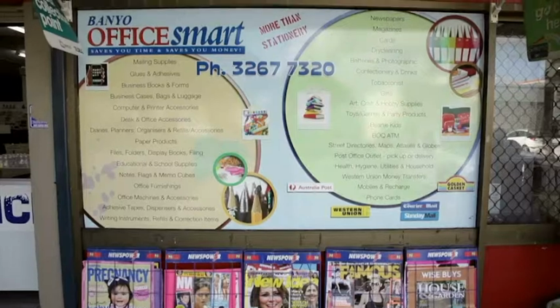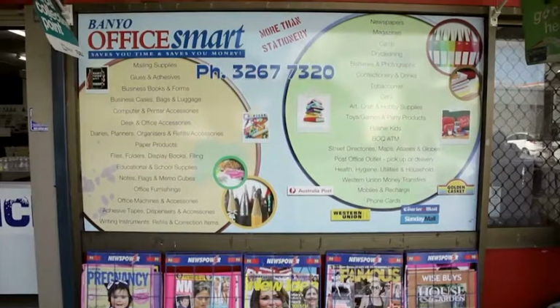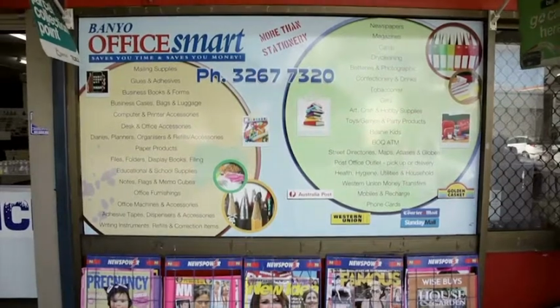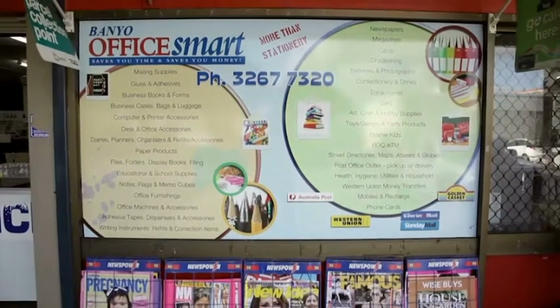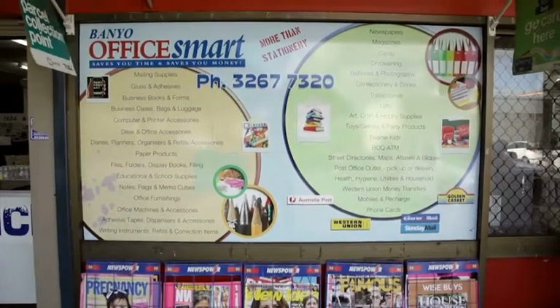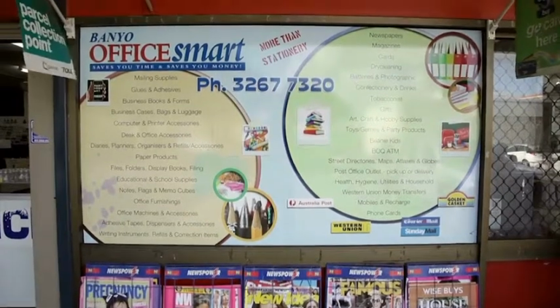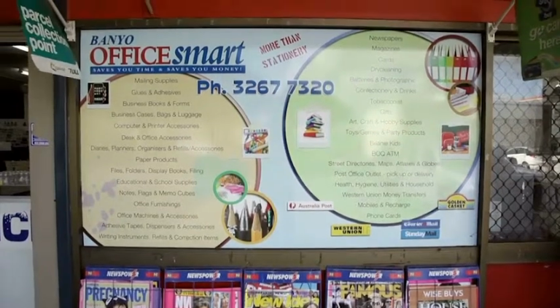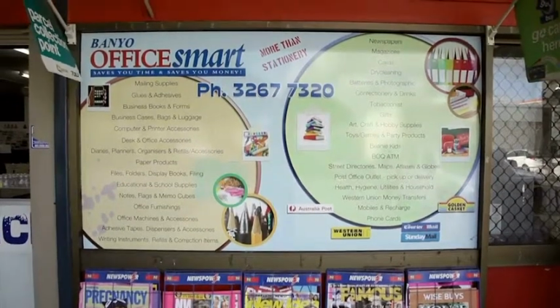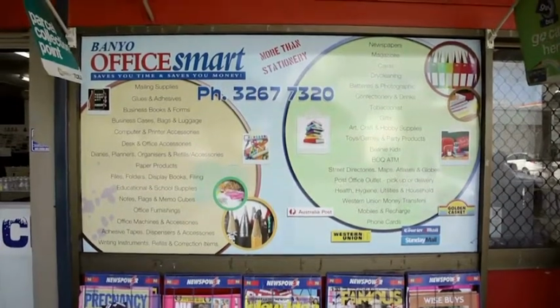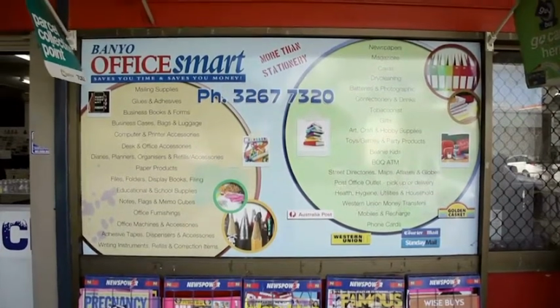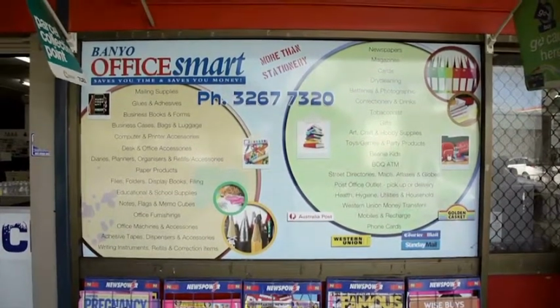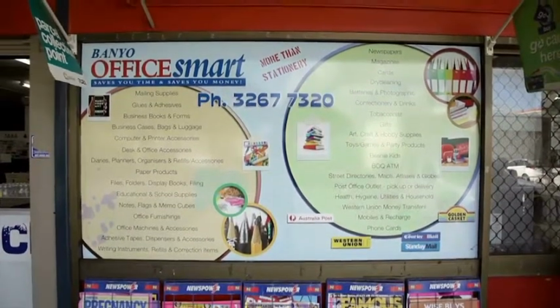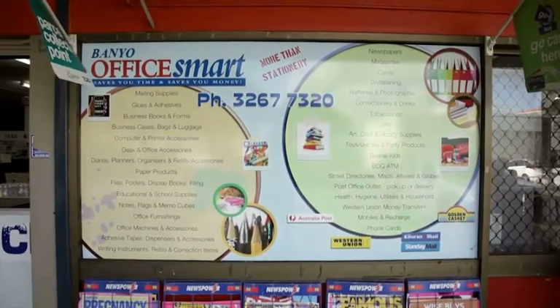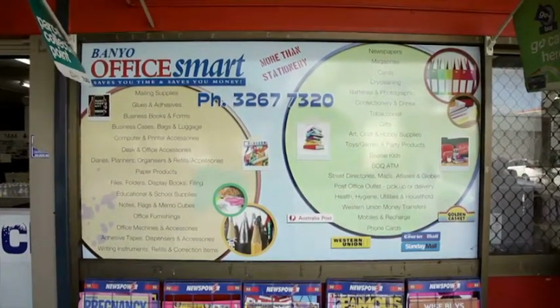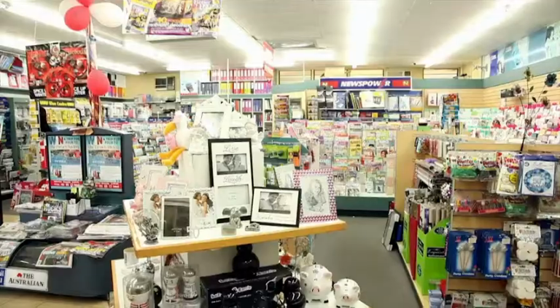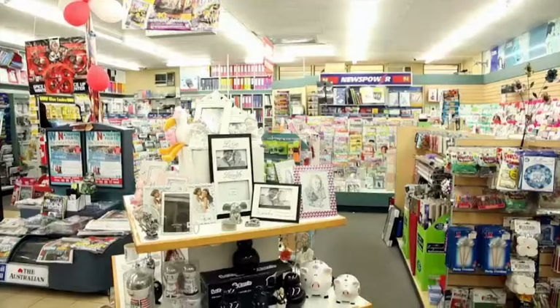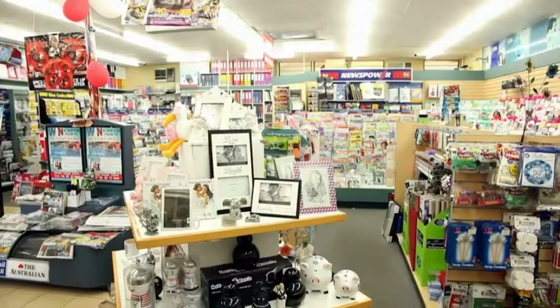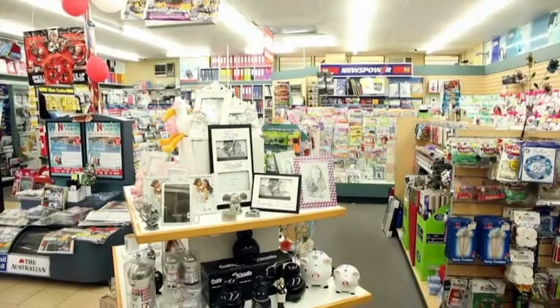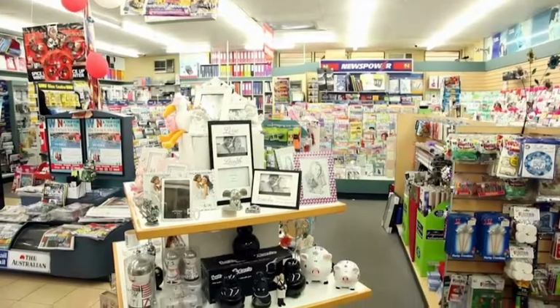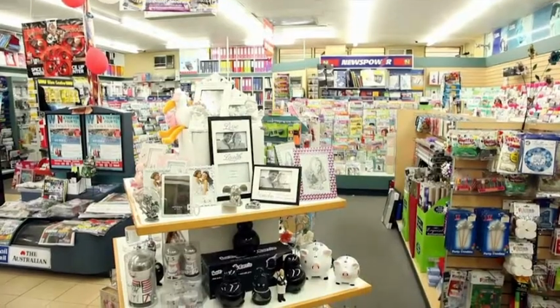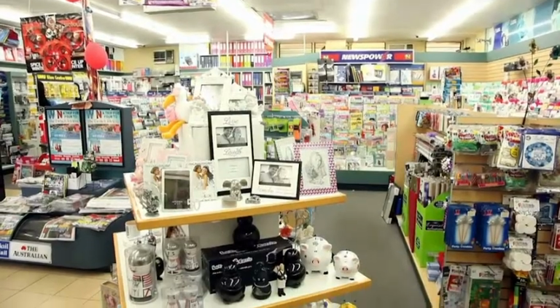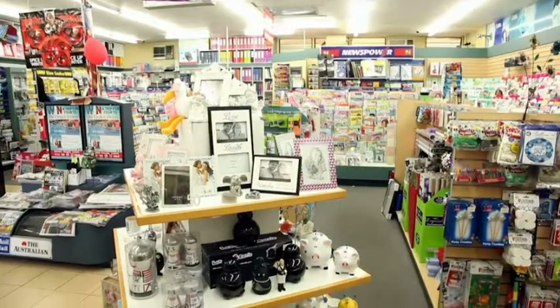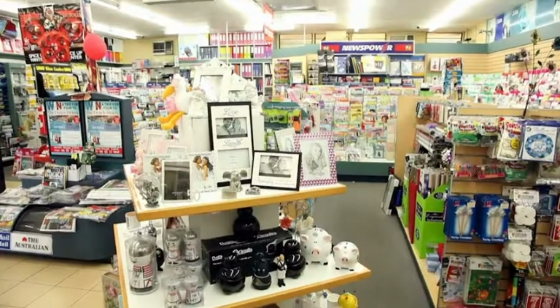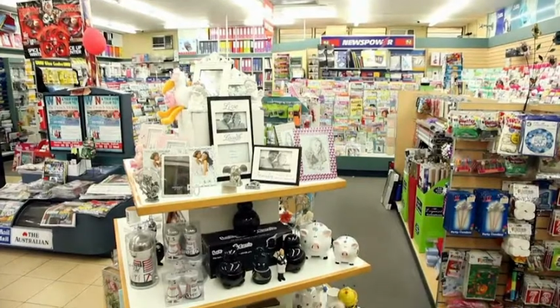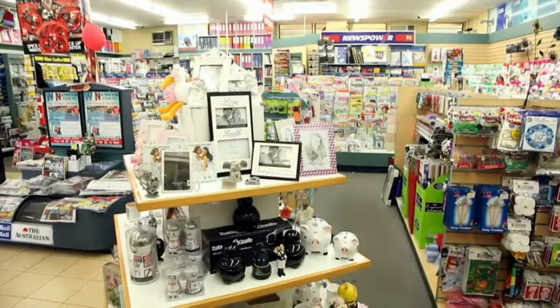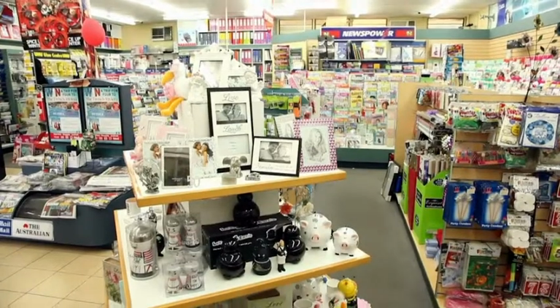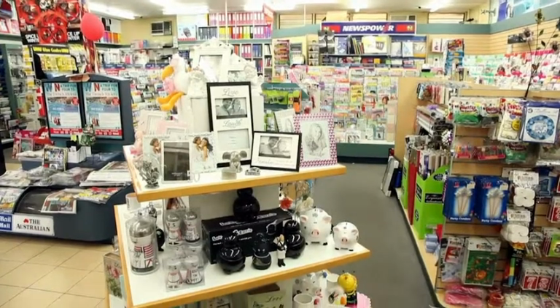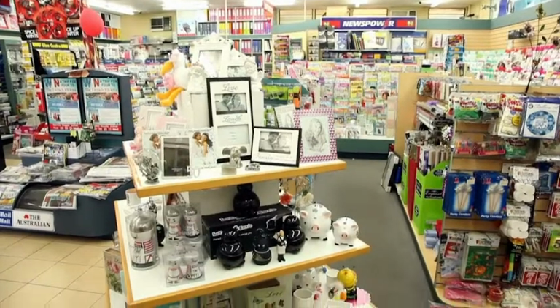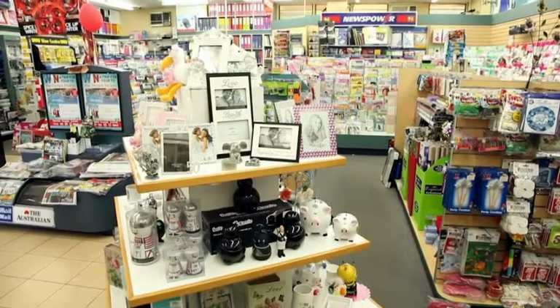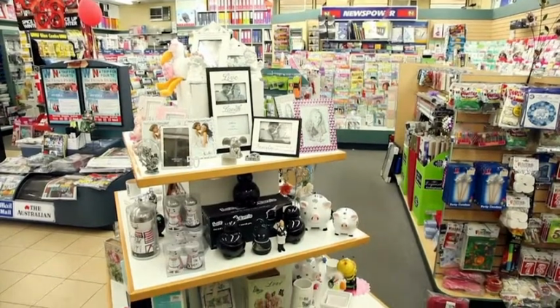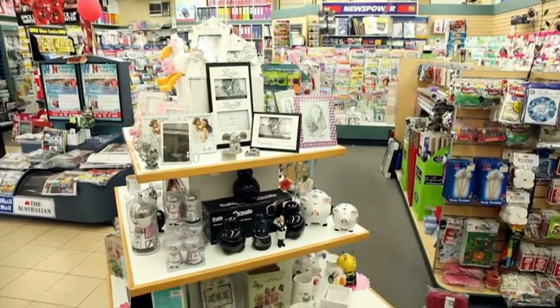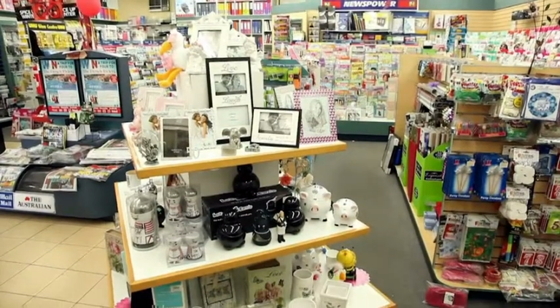Get what you're looking for at Banyo Office Smart. Stationery is a breeze, with everything from paper clips to office furniture.